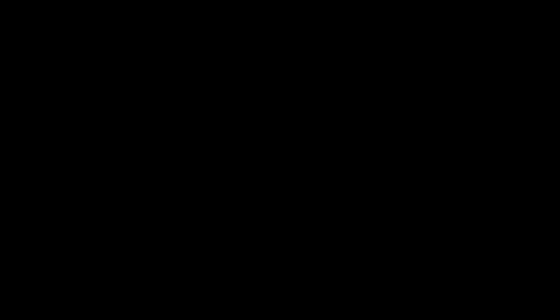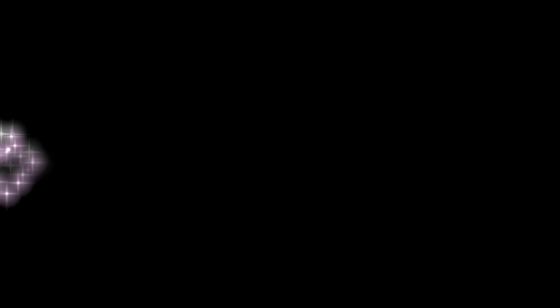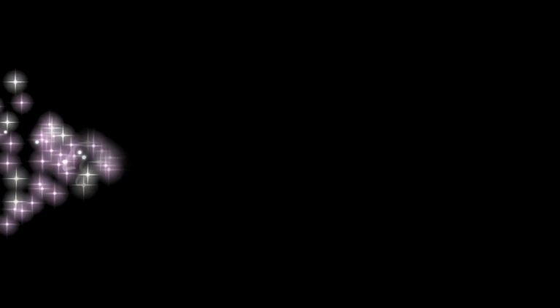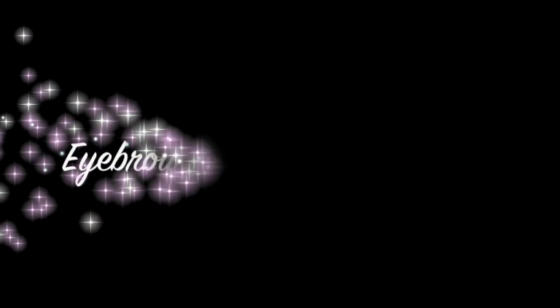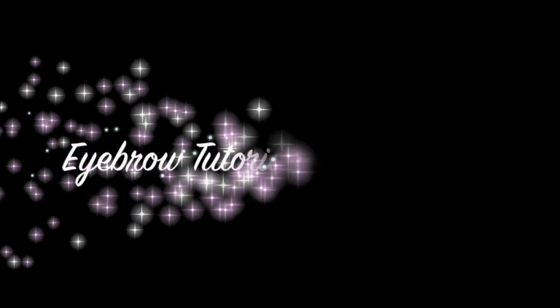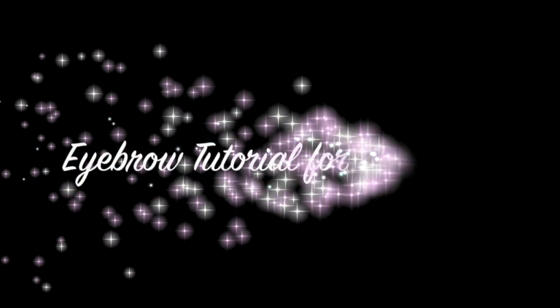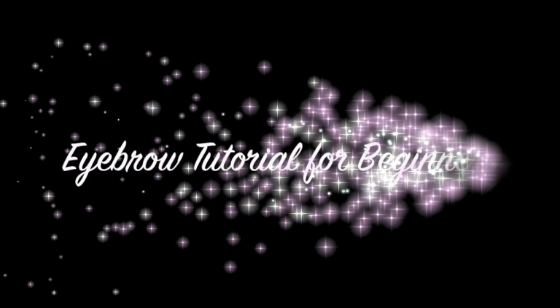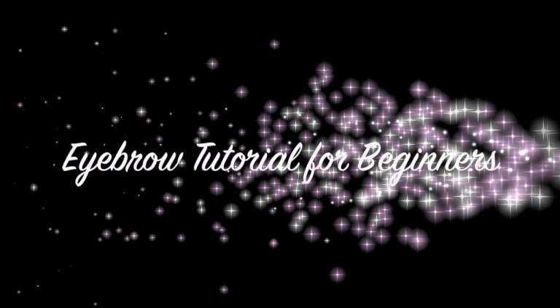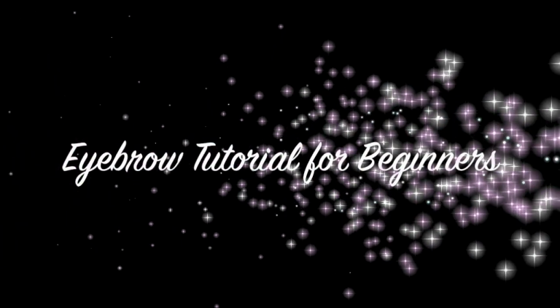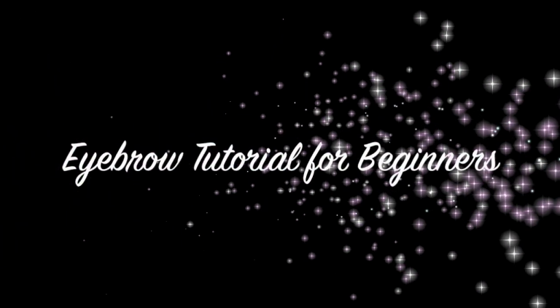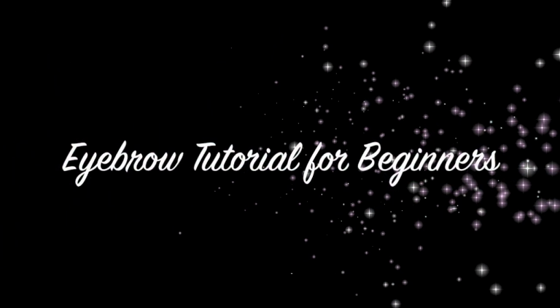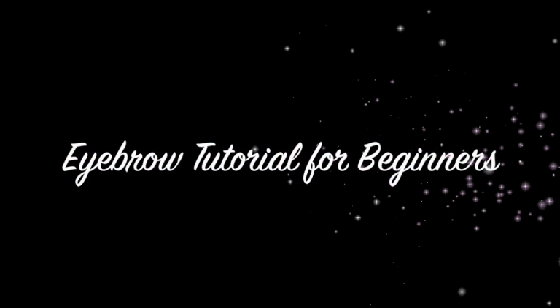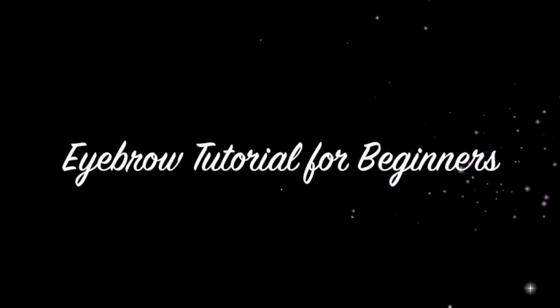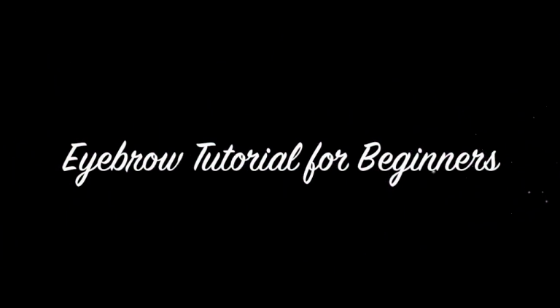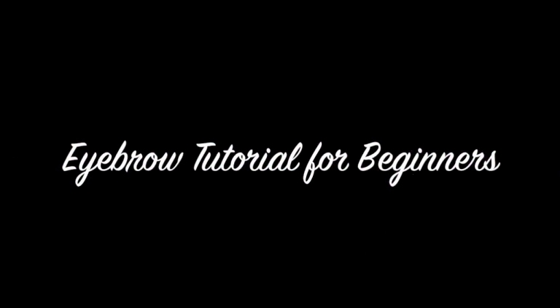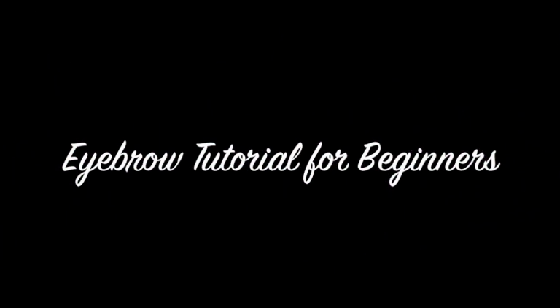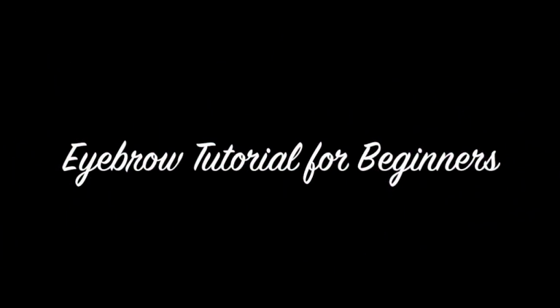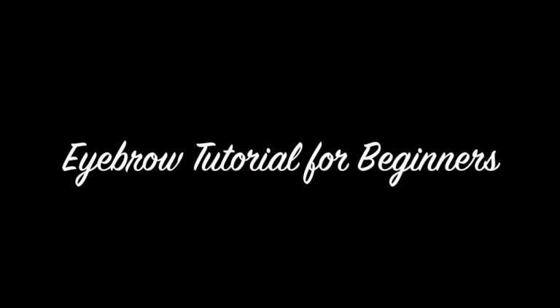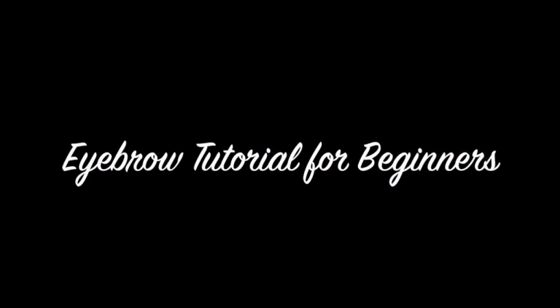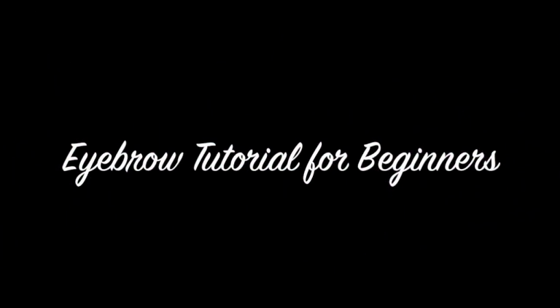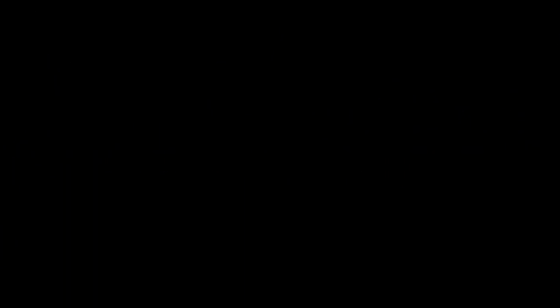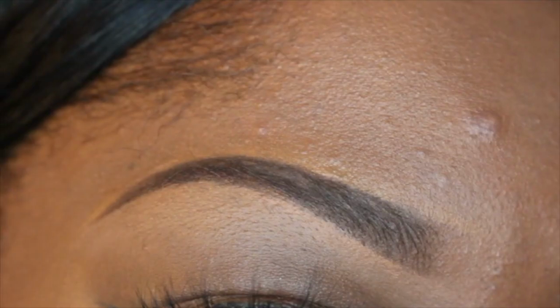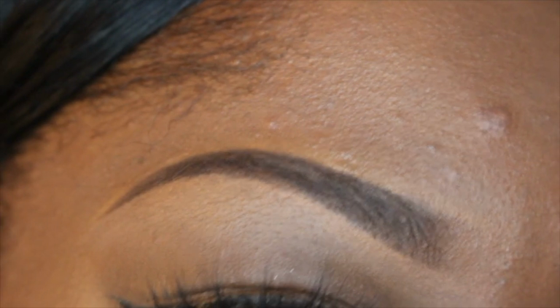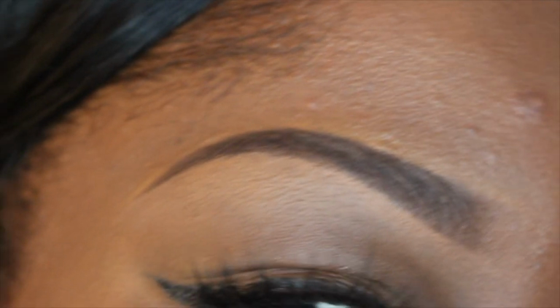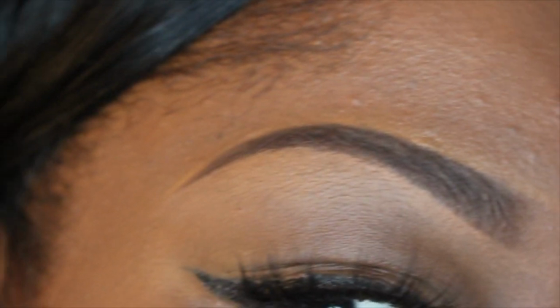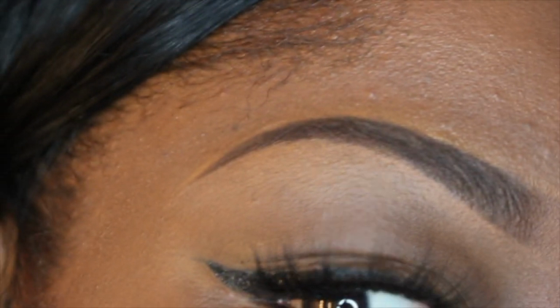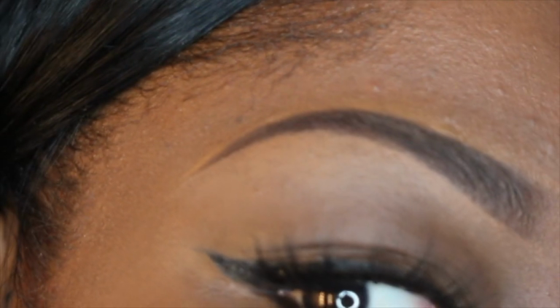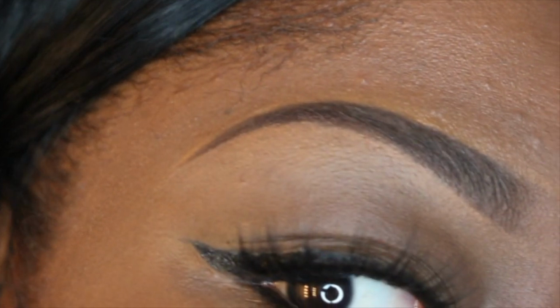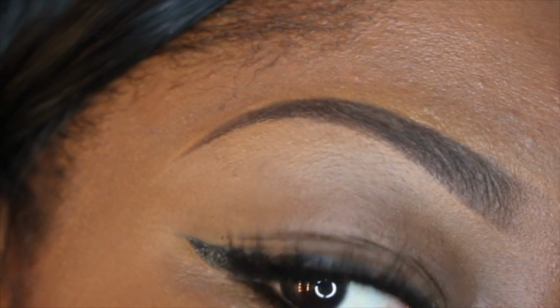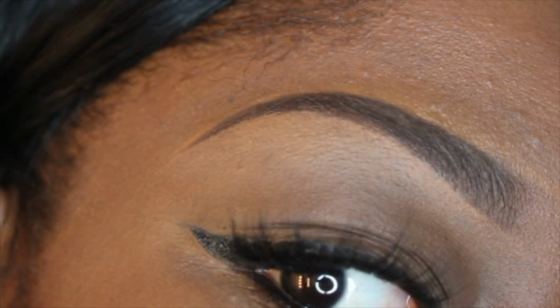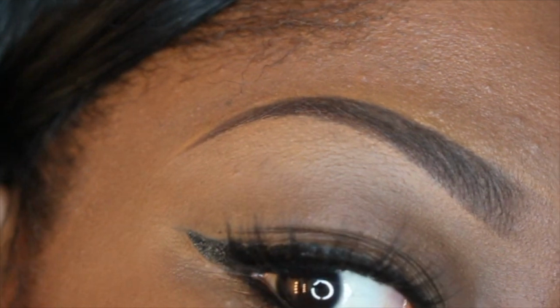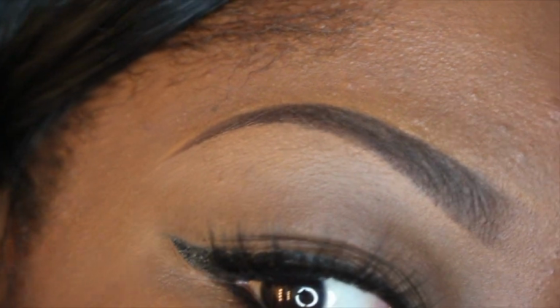Hey guys, welcome back to my channel. Today's tutorial will be on how to do your eyebrows for beginners.